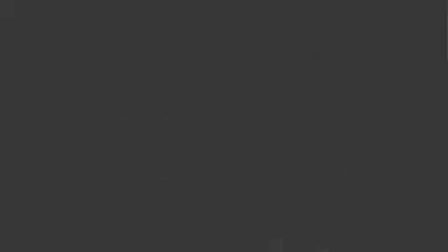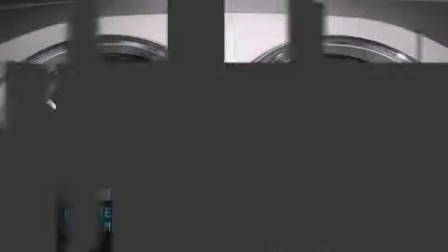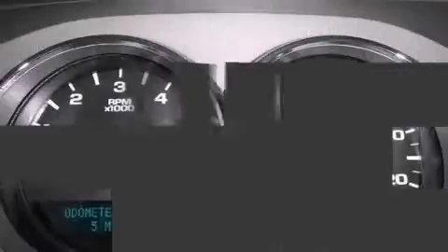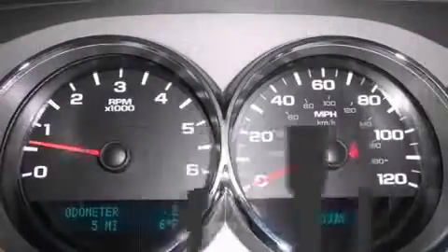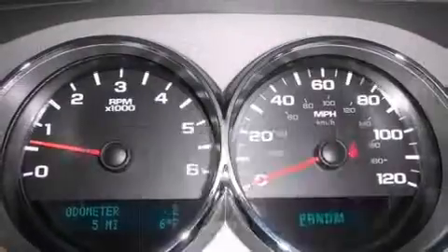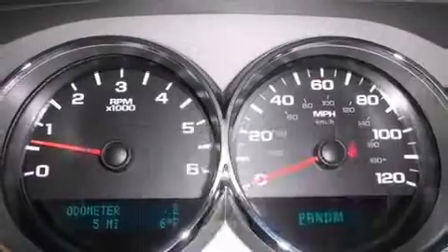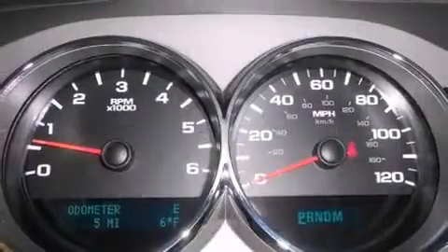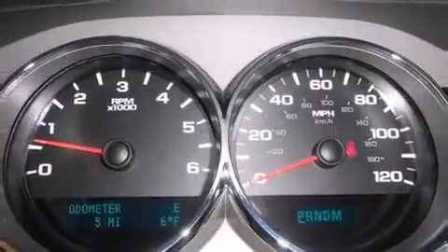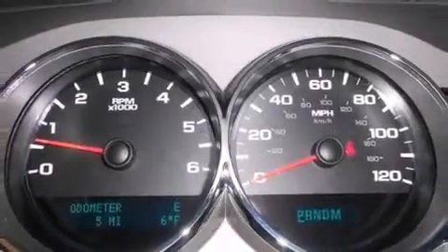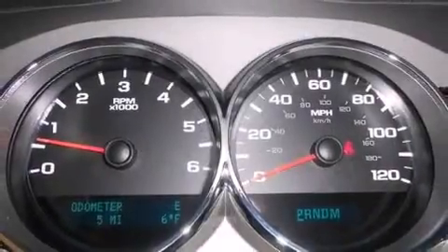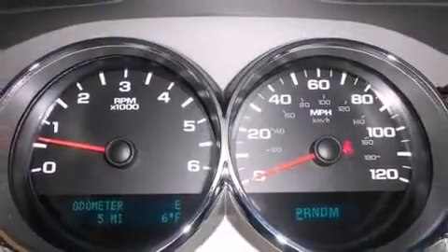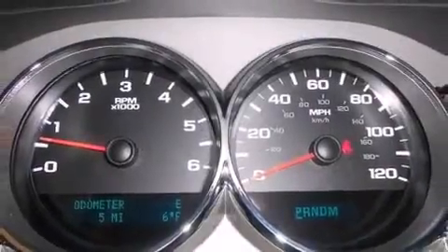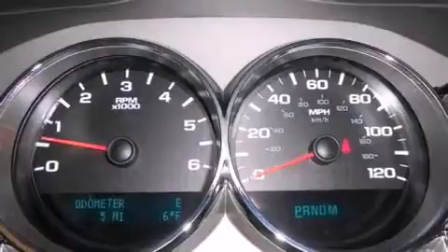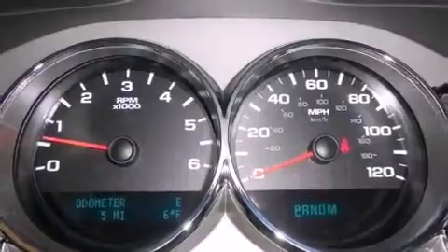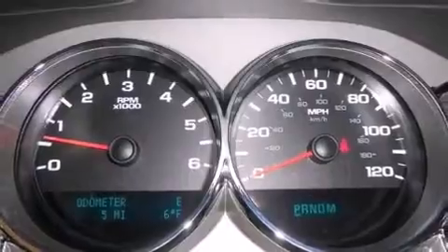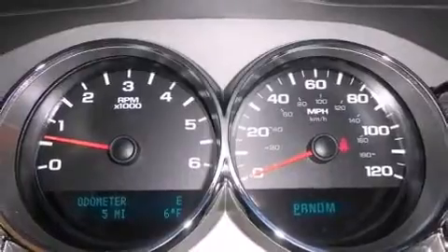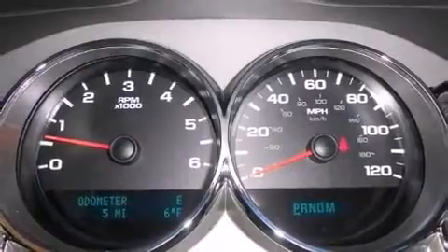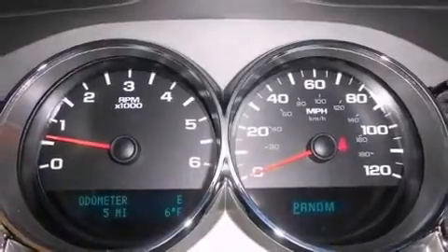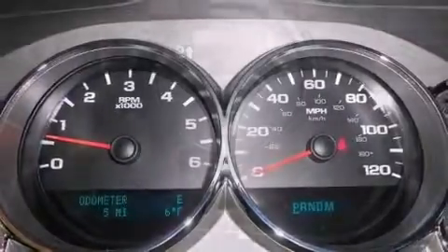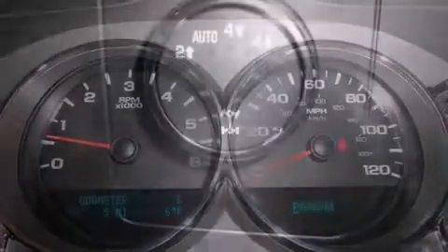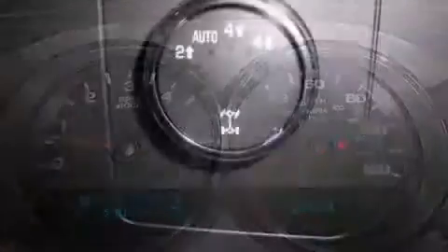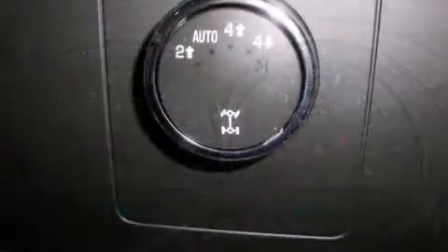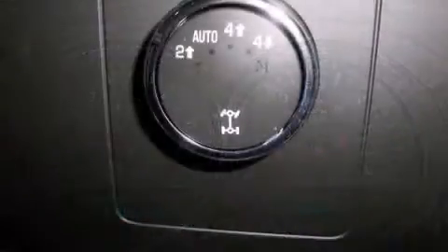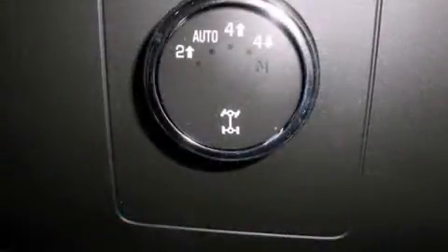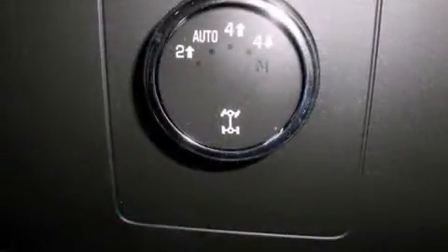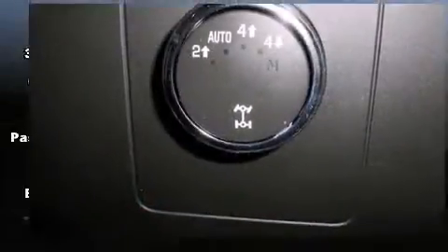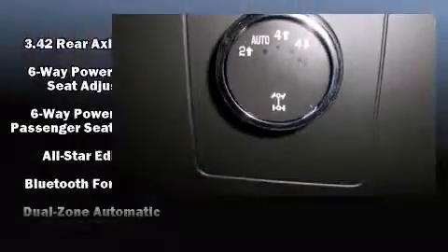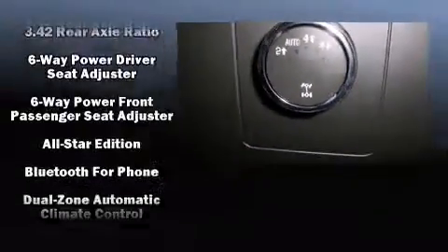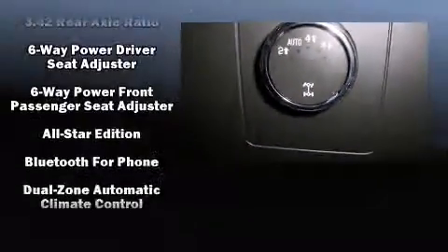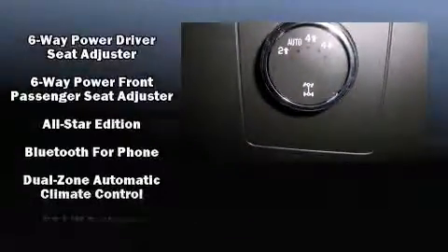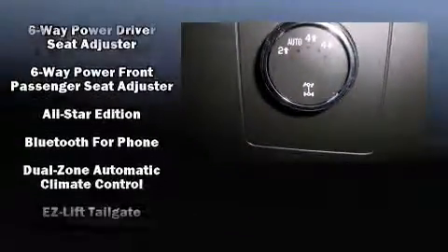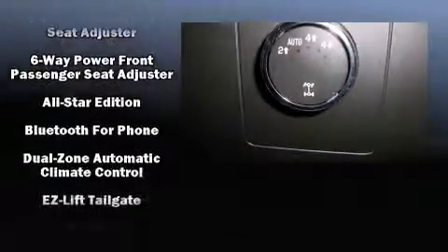An automatic dimming rear-view mirror, front dual-zone air conditioning, skid plates, adjustable pedals, and cruise control.